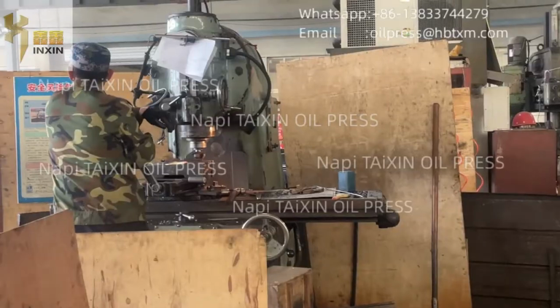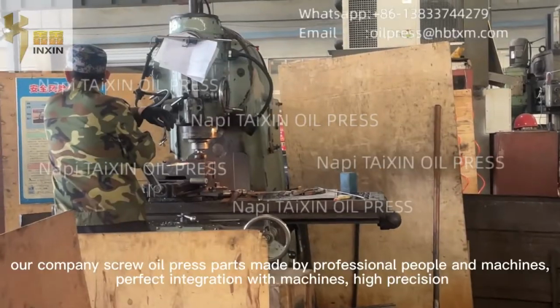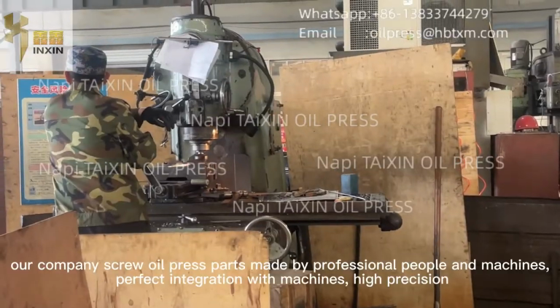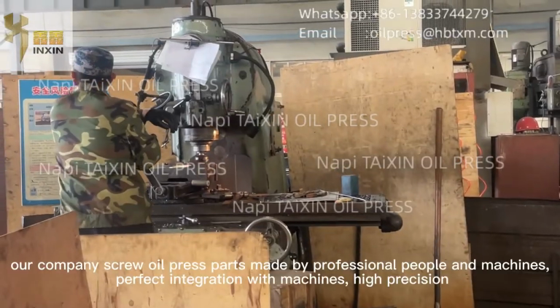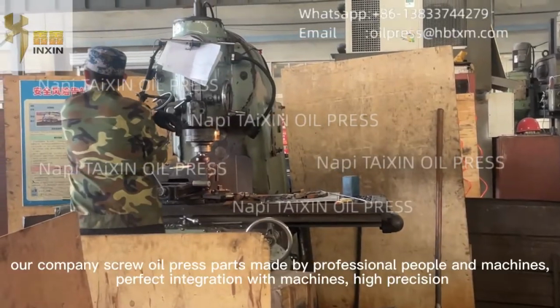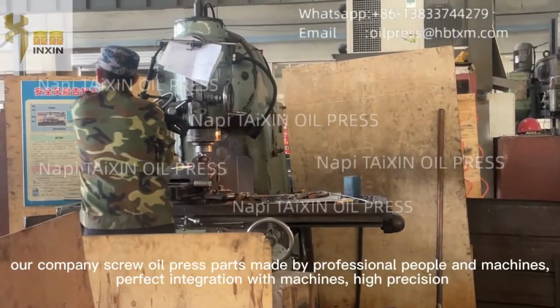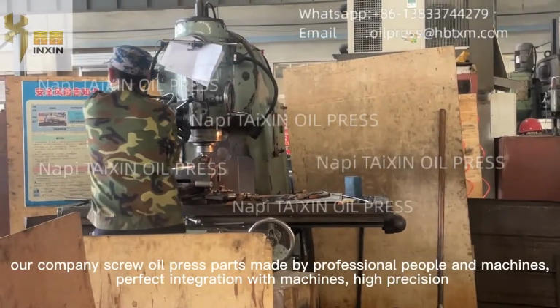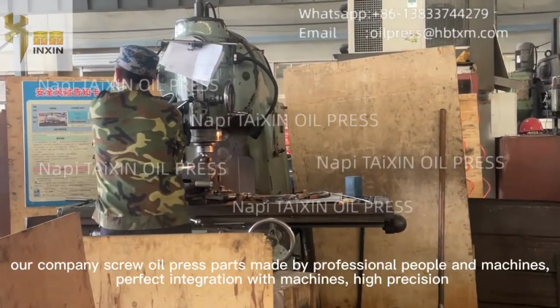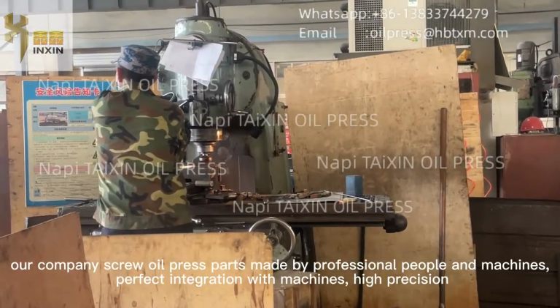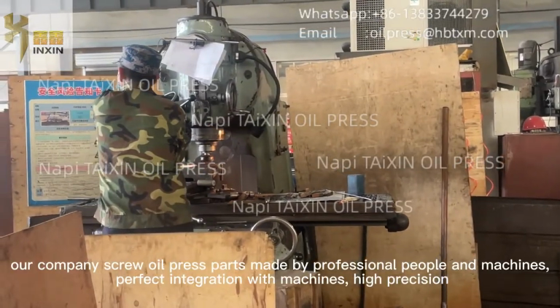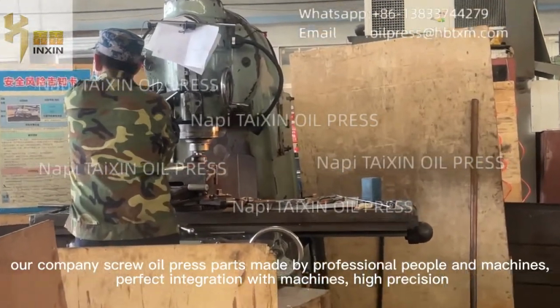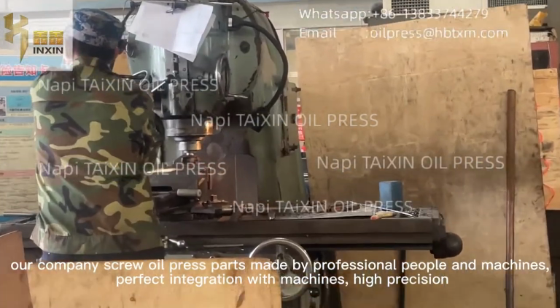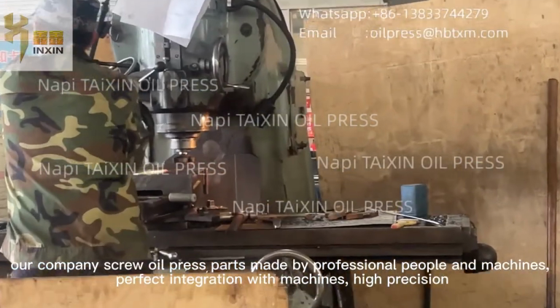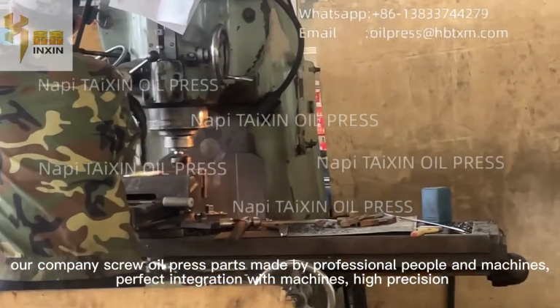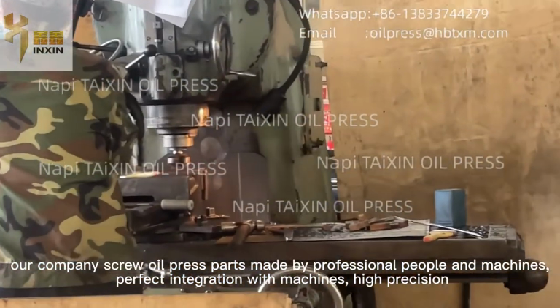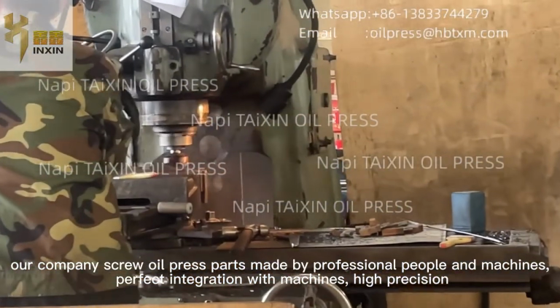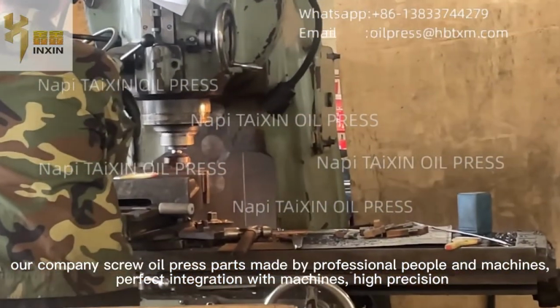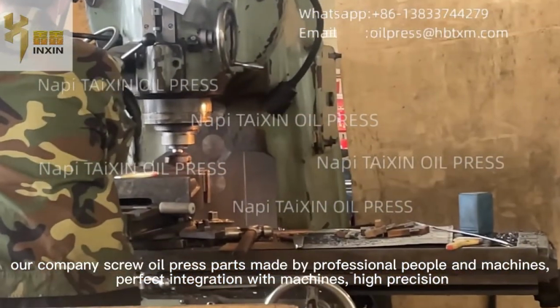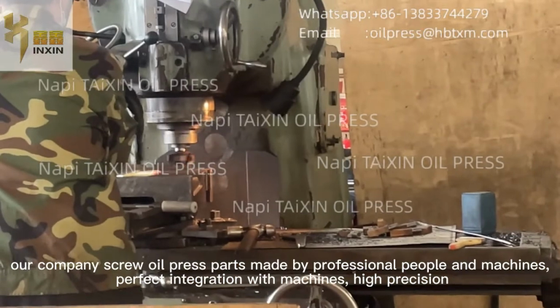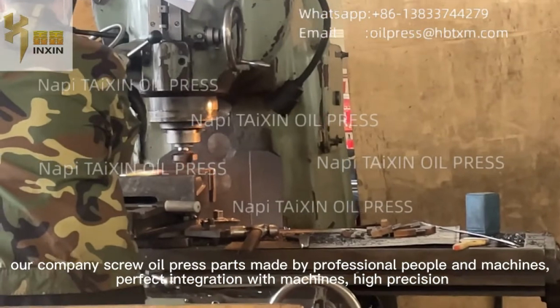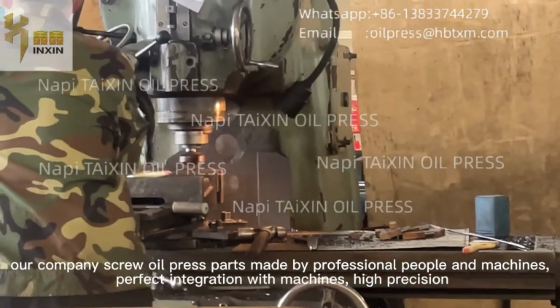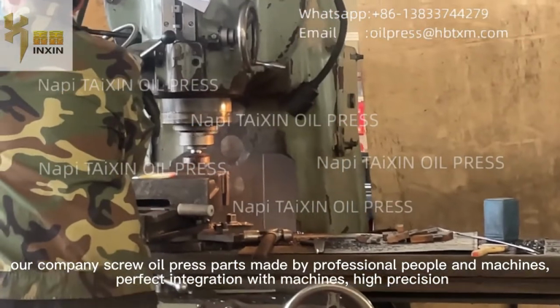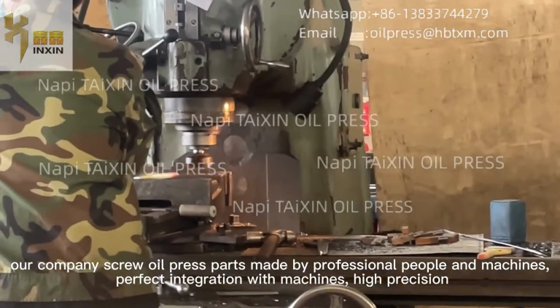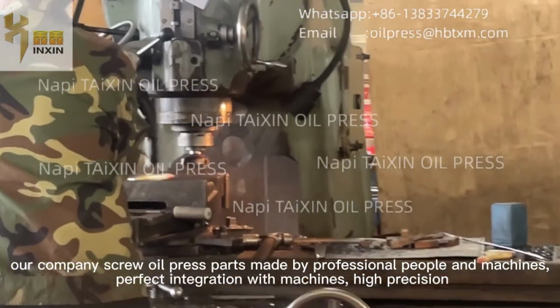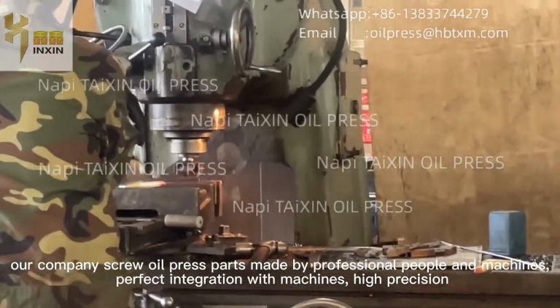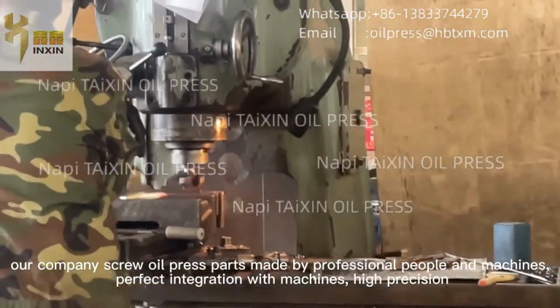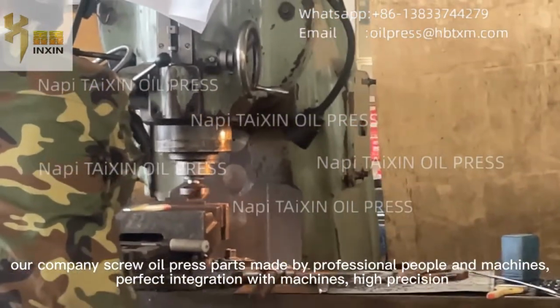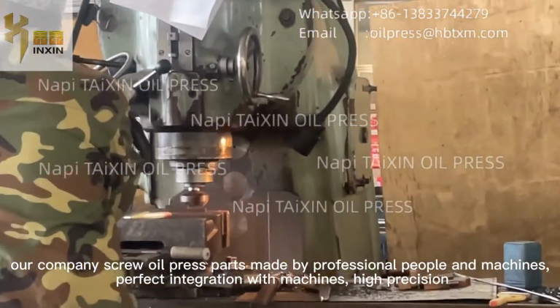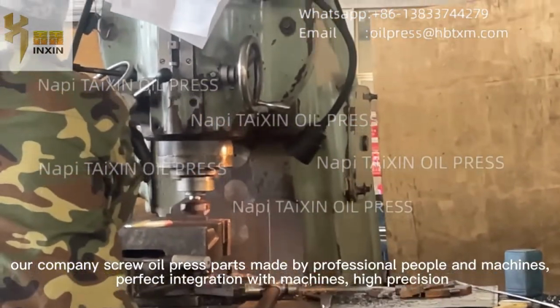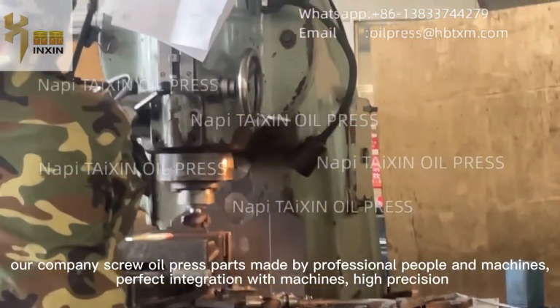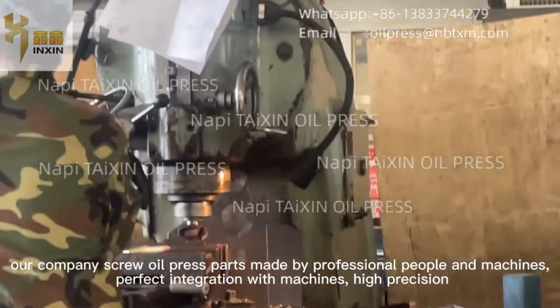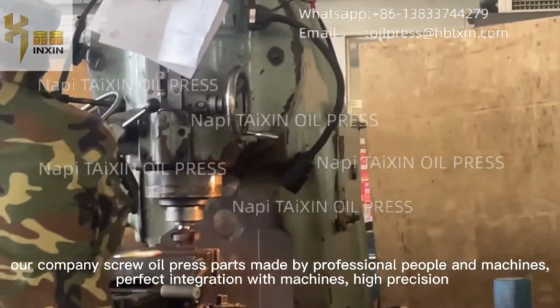Our company's screw oil press parts are made by professional people and machines, with perfect integration with the machines.